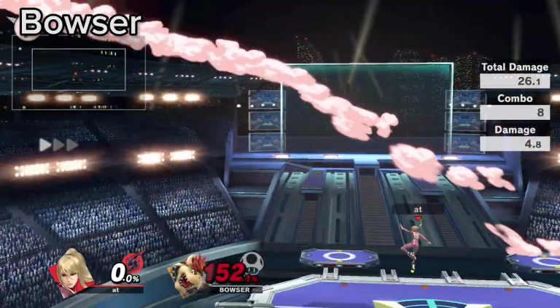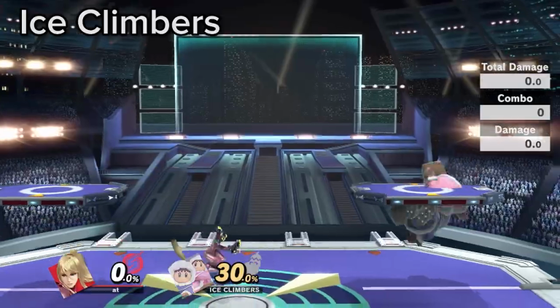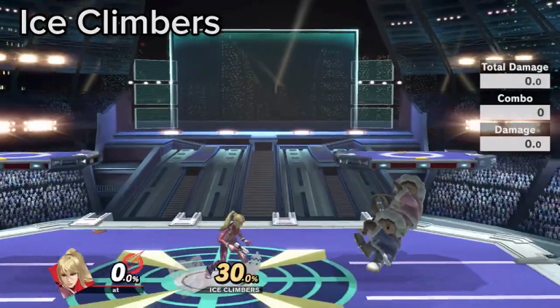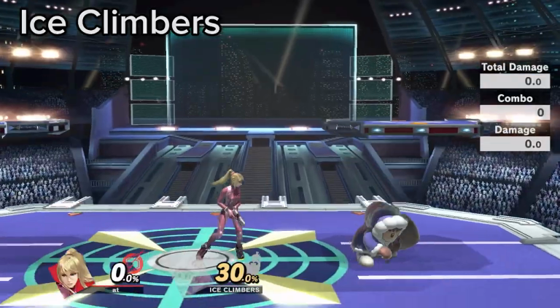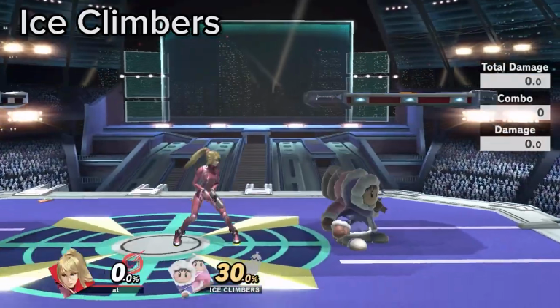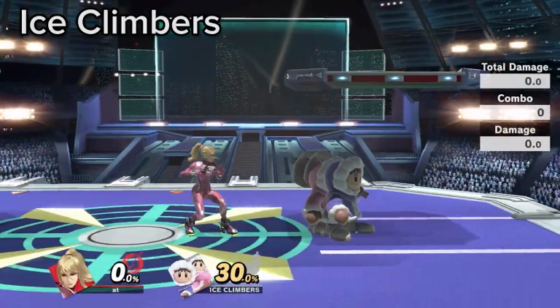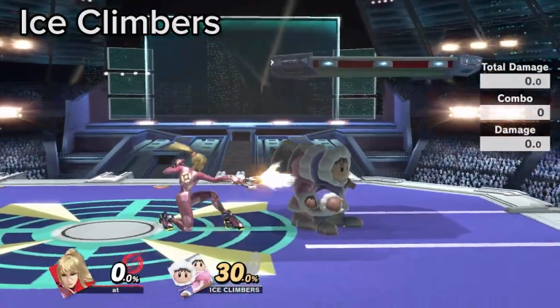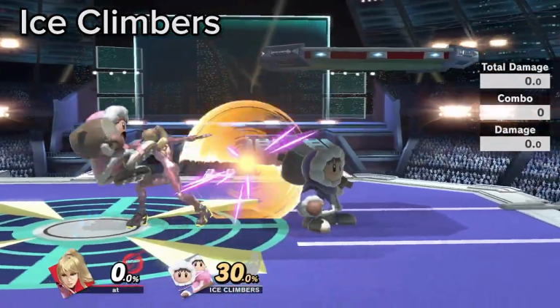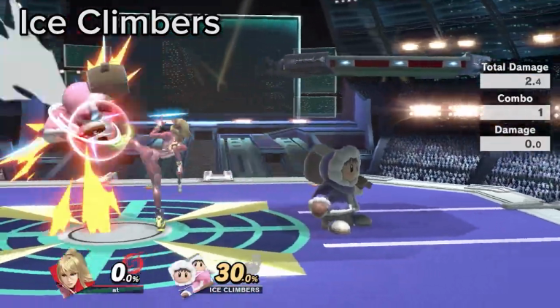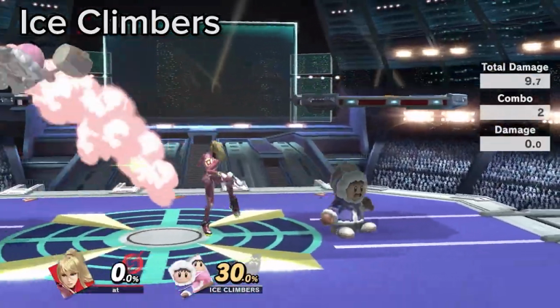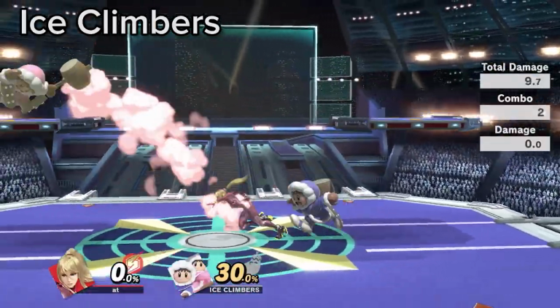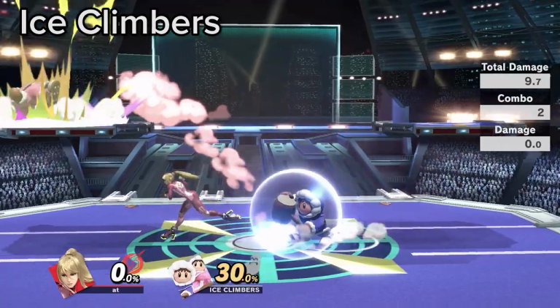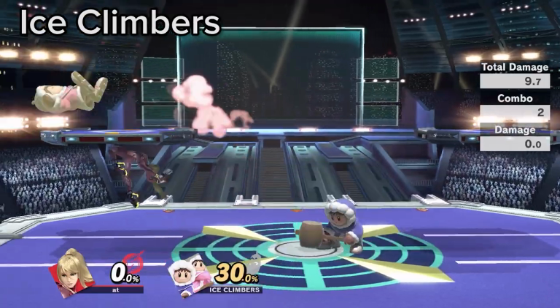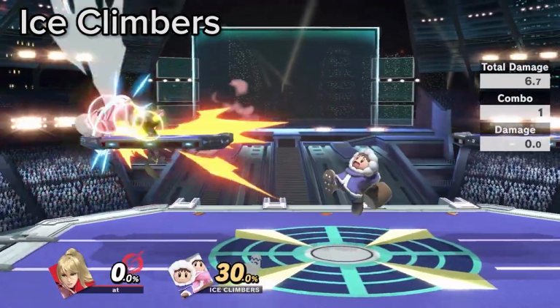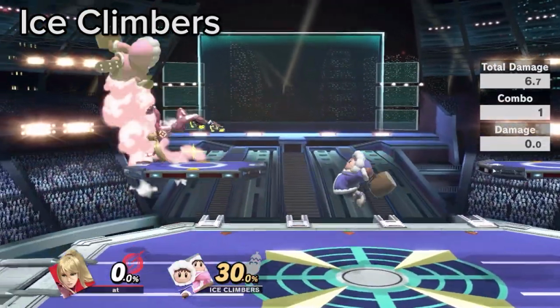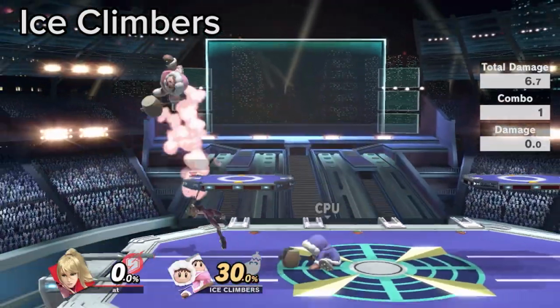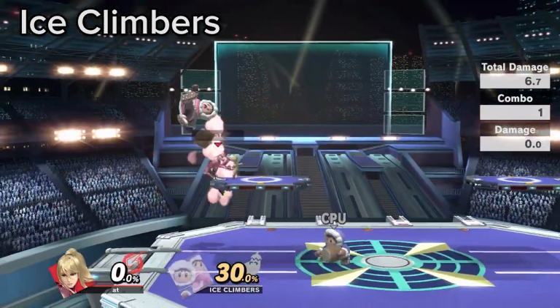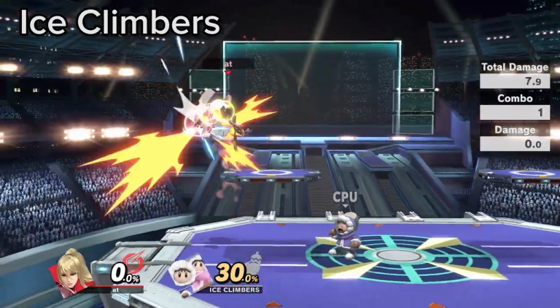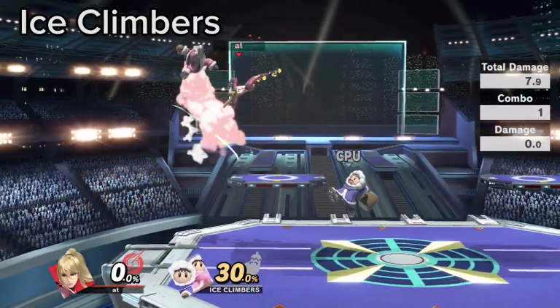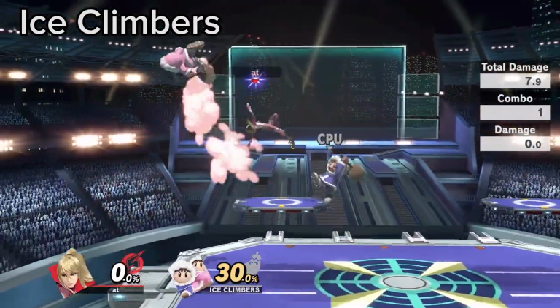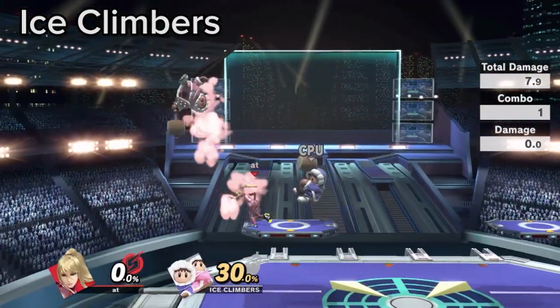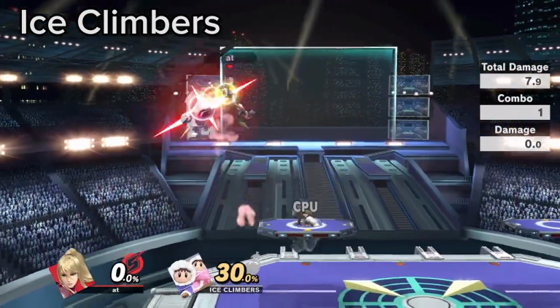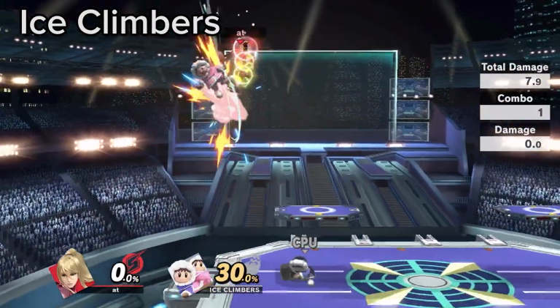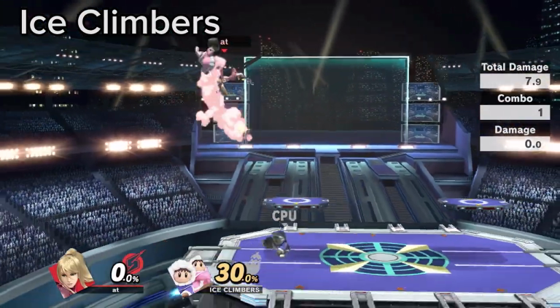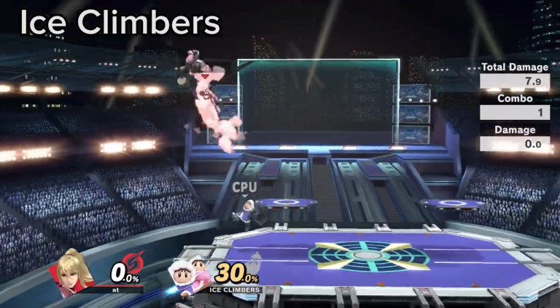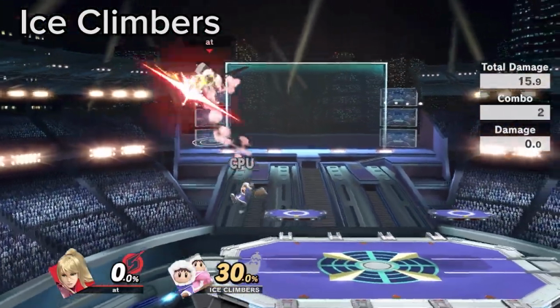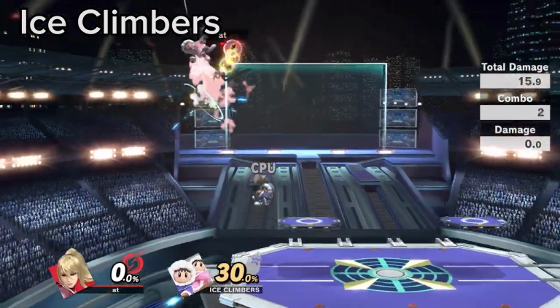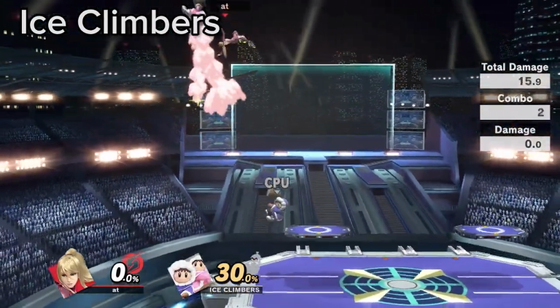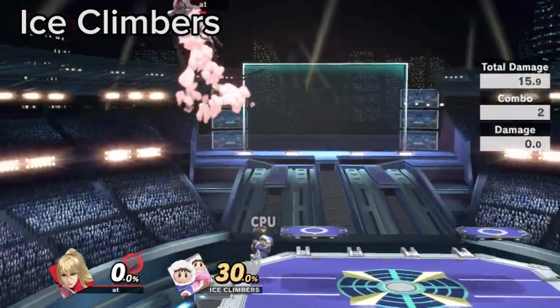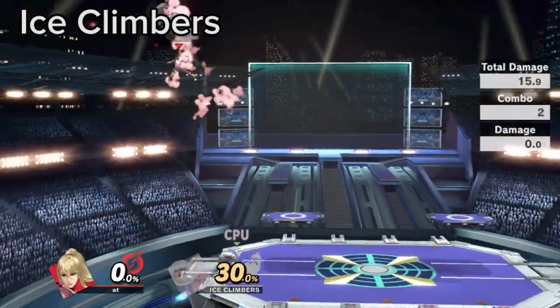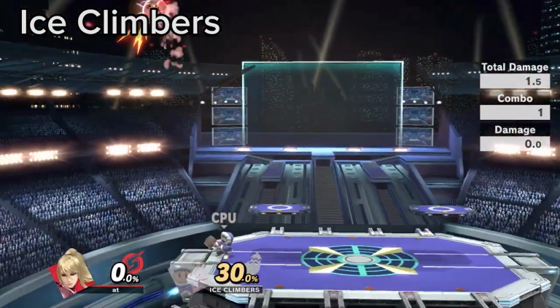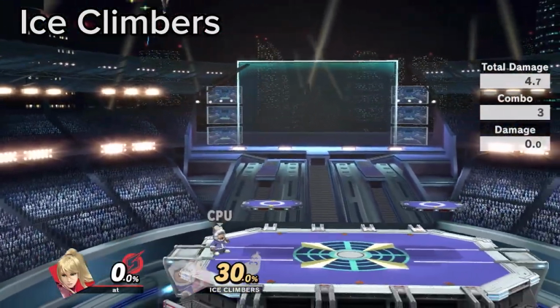When hitting Nana, she does not DI or air dodge combos, so you can do untrue combos that still work.